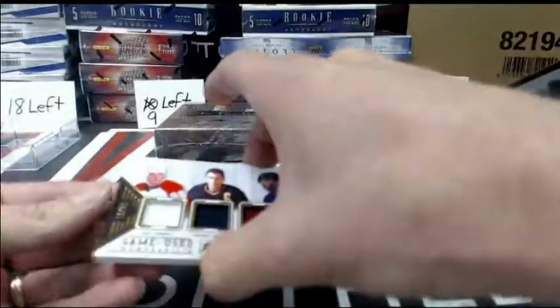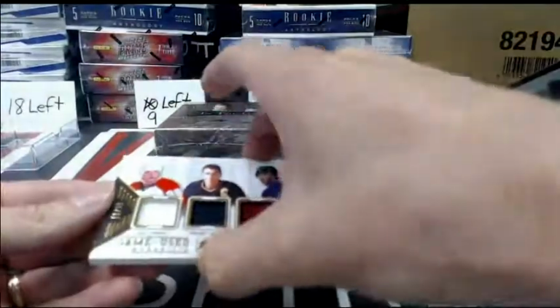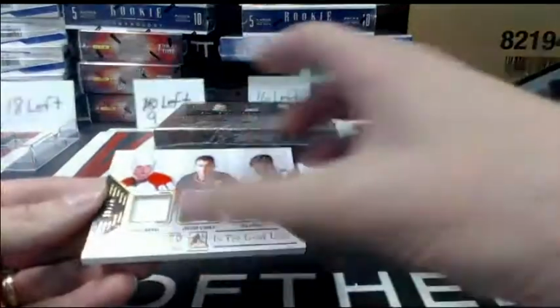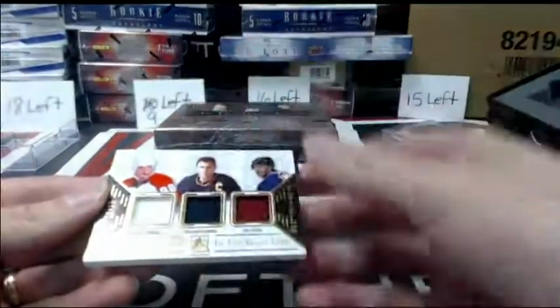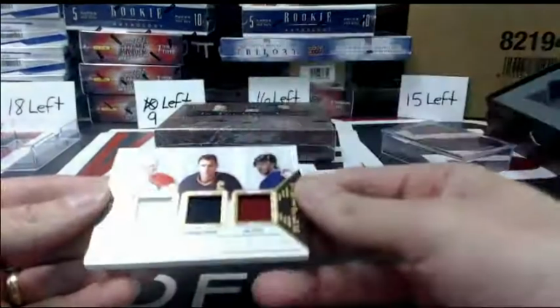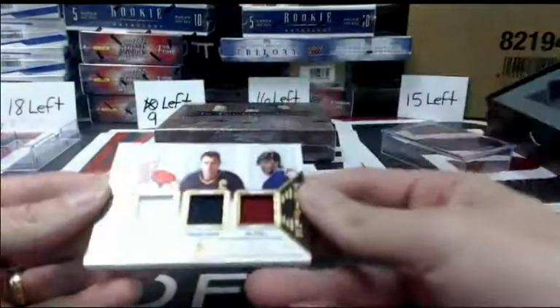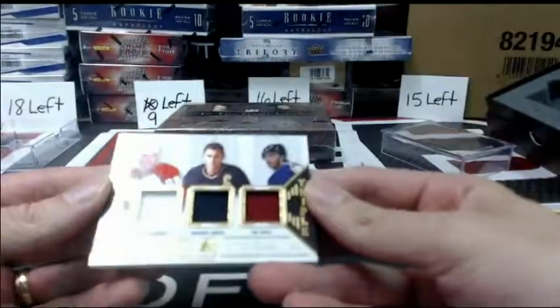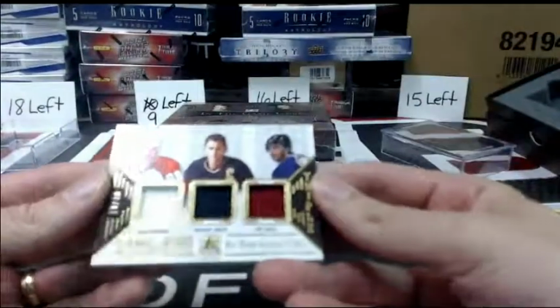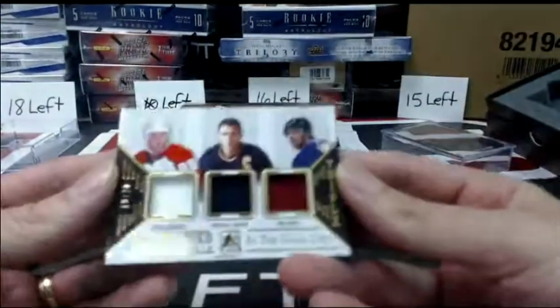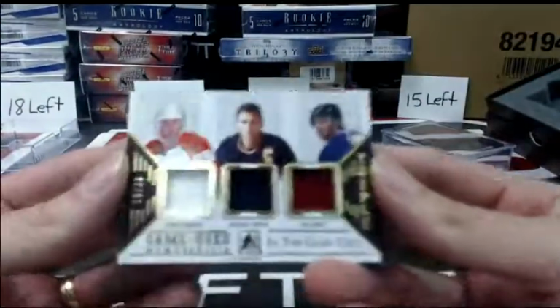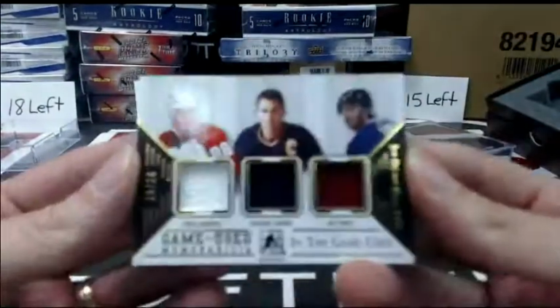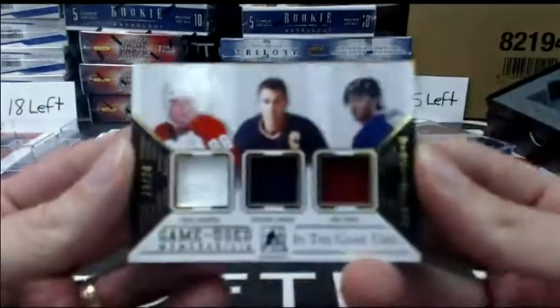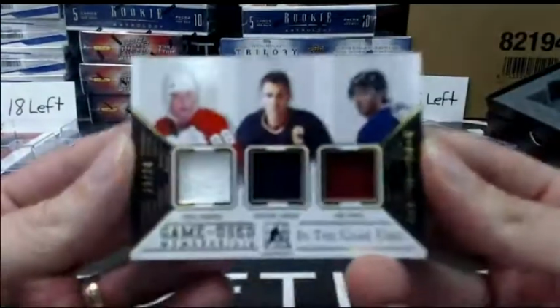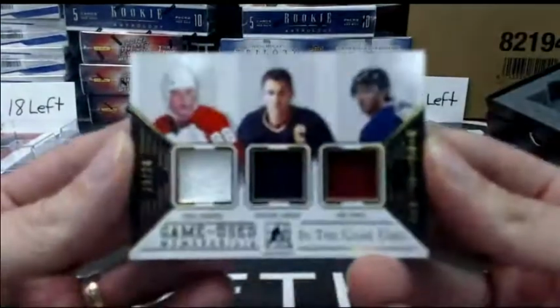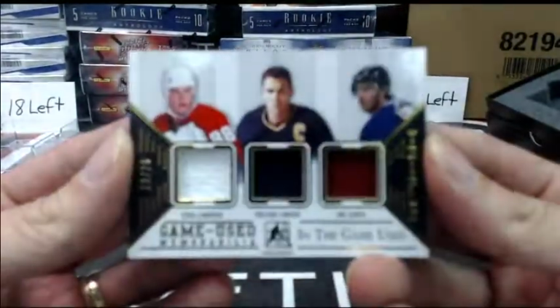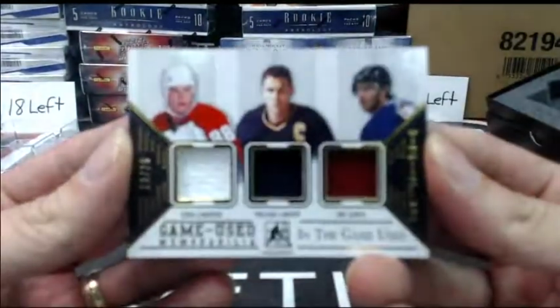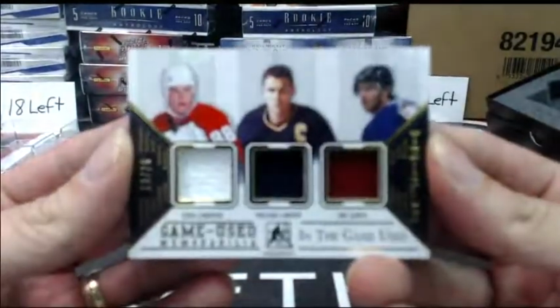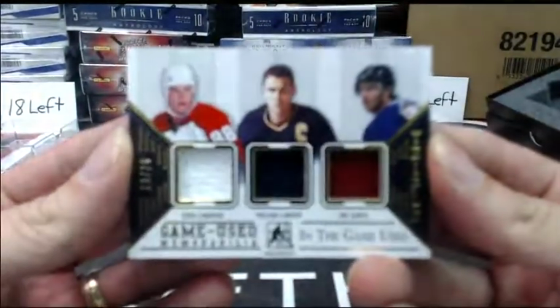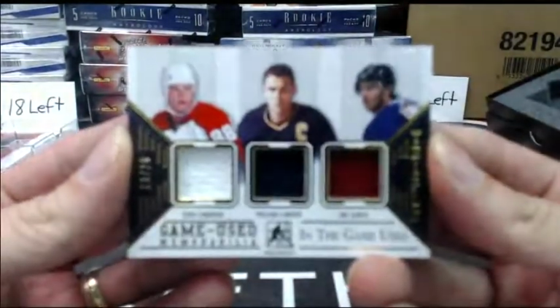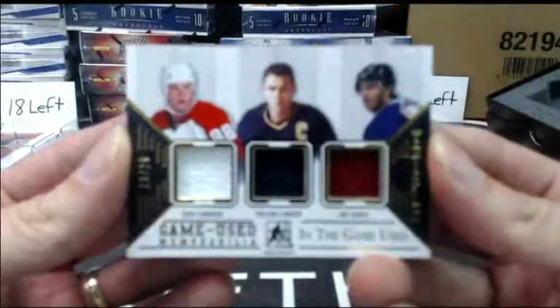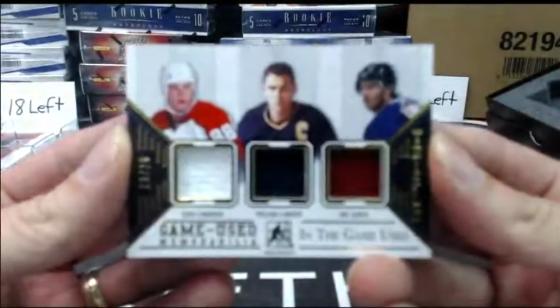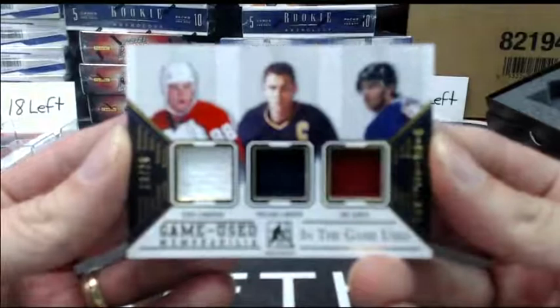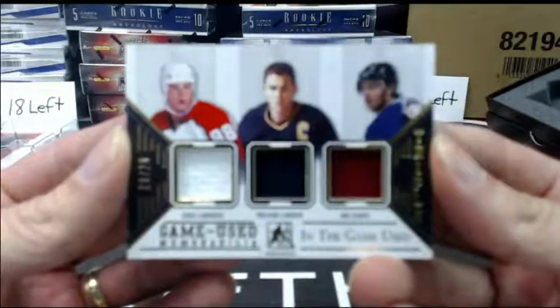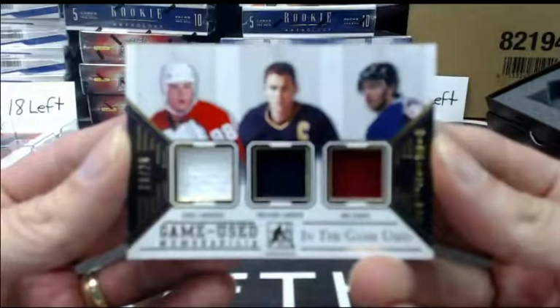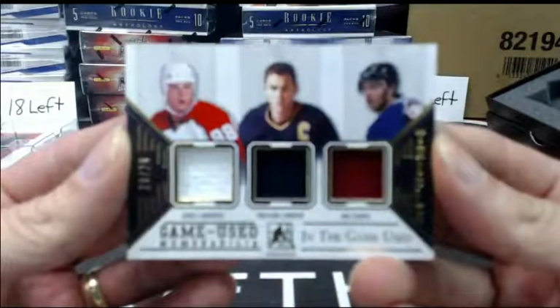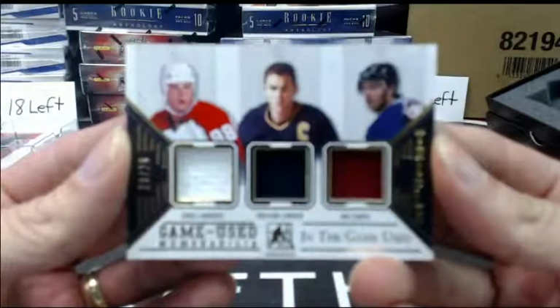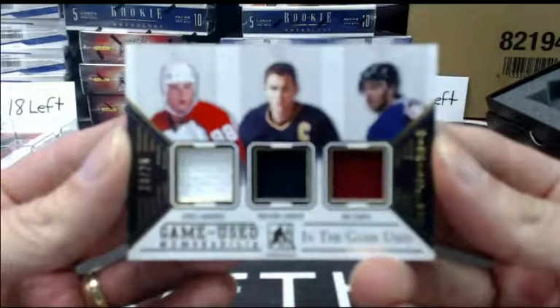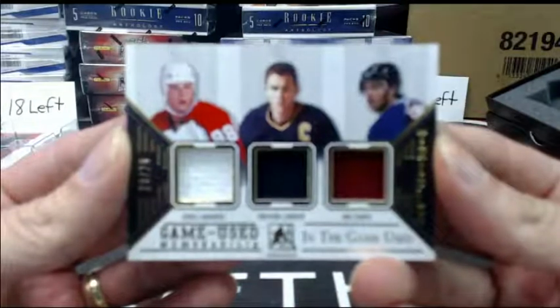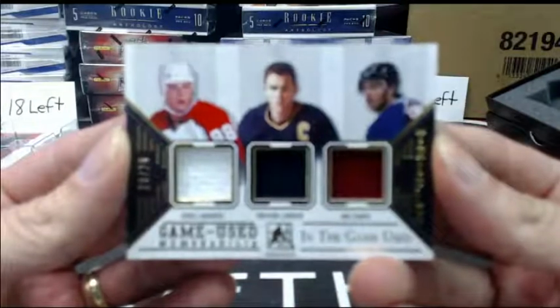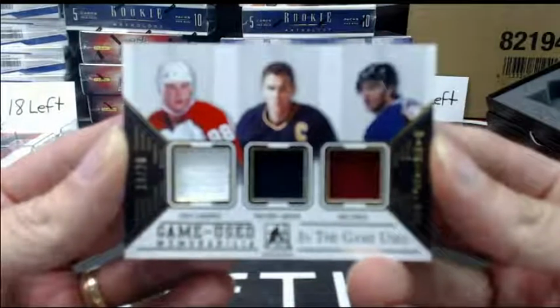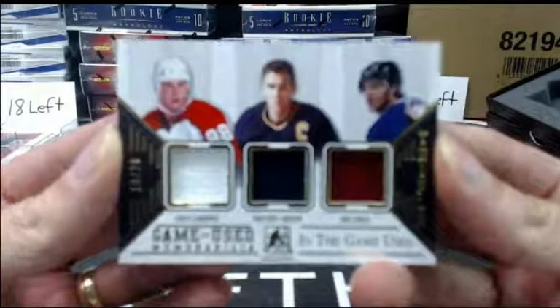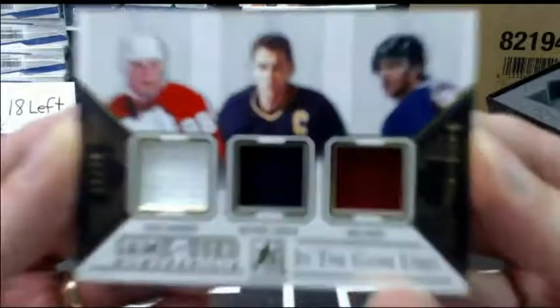Next up is 19 out of 20, a triple jersey of Eric Lindros, Trevor Linden, and Joe Sakic.